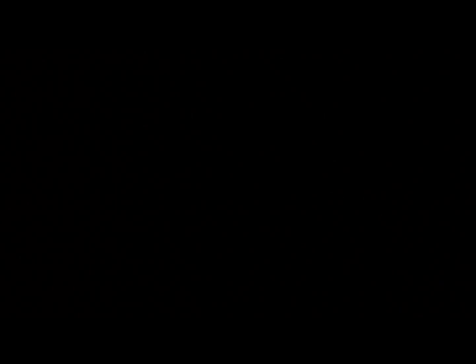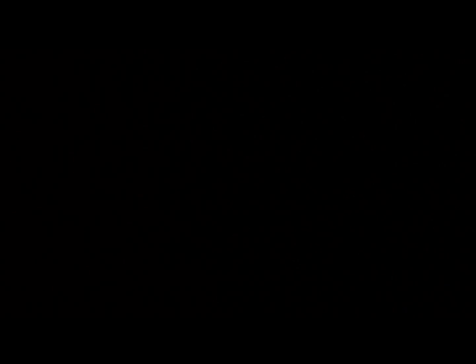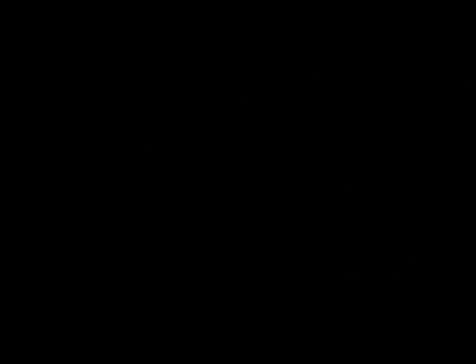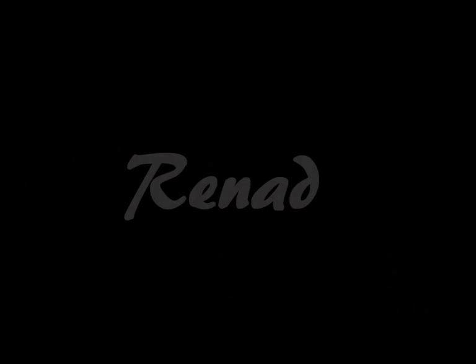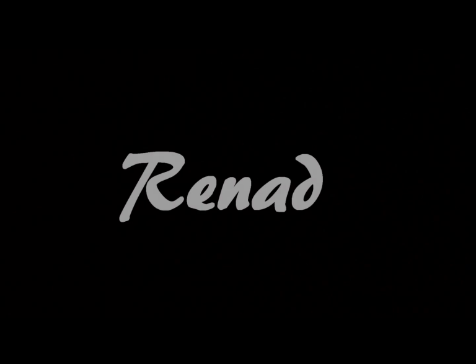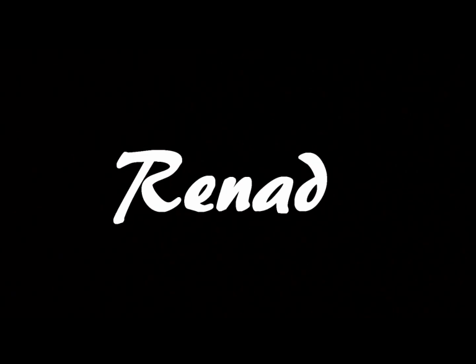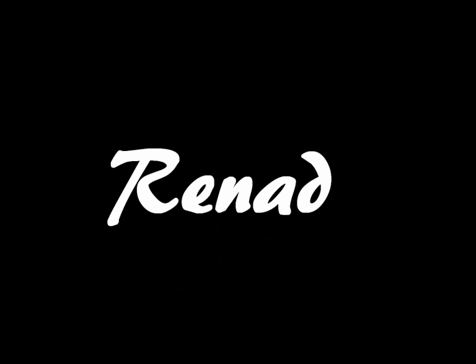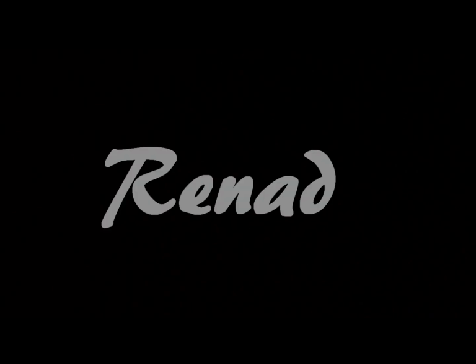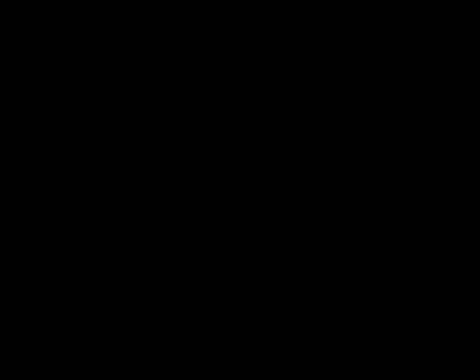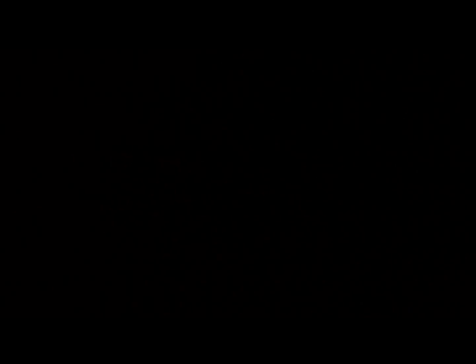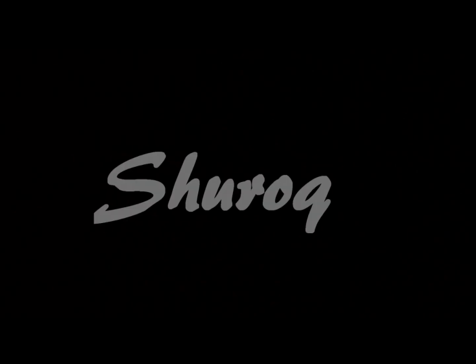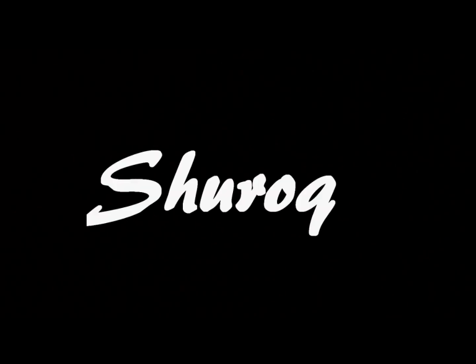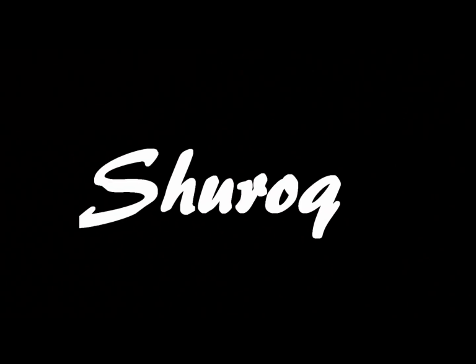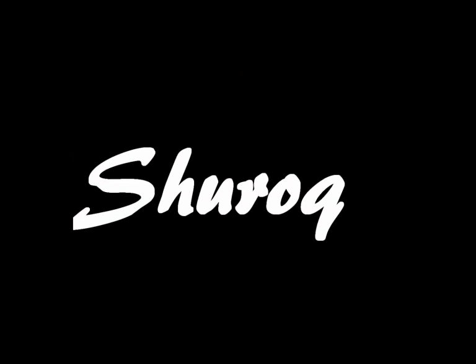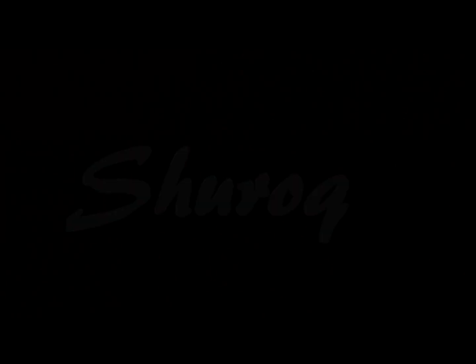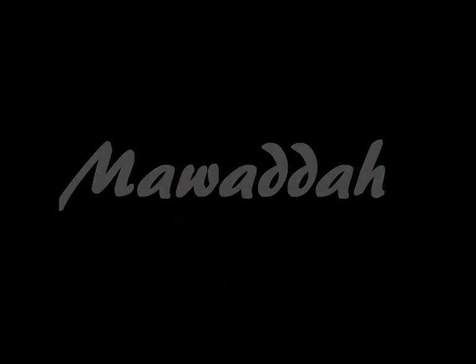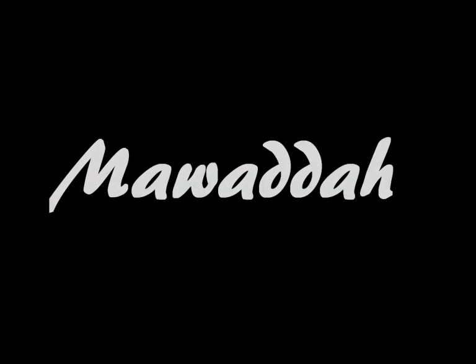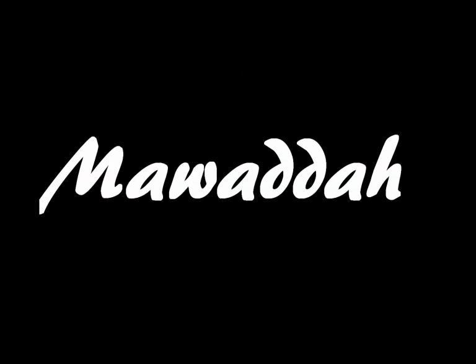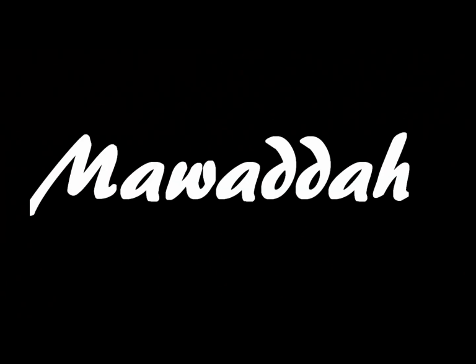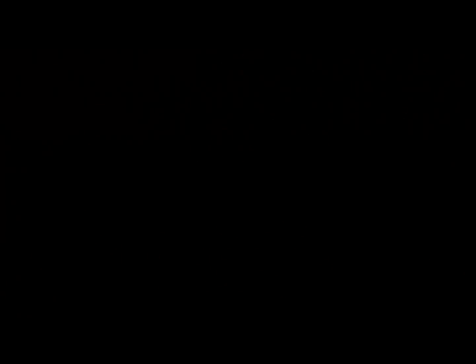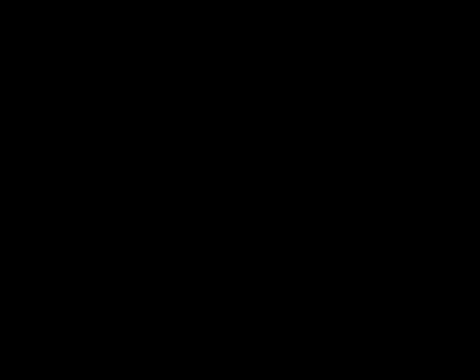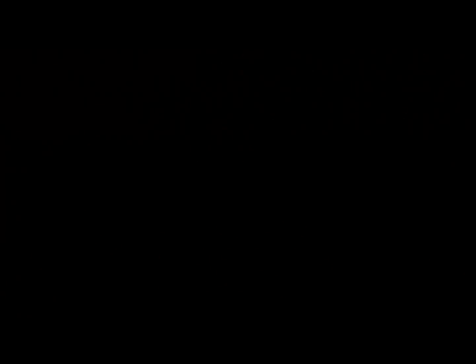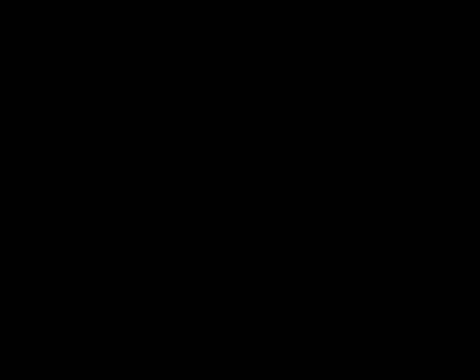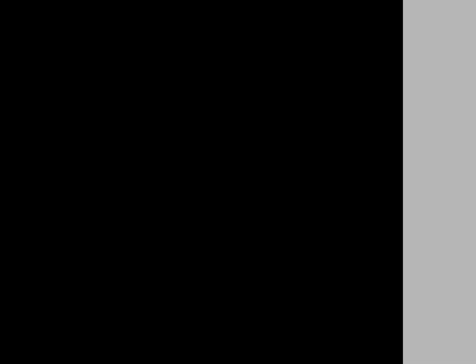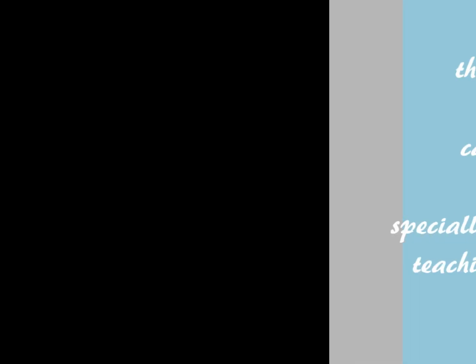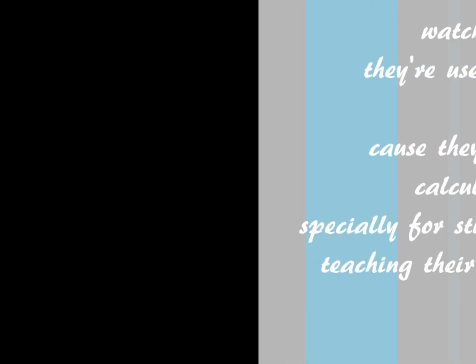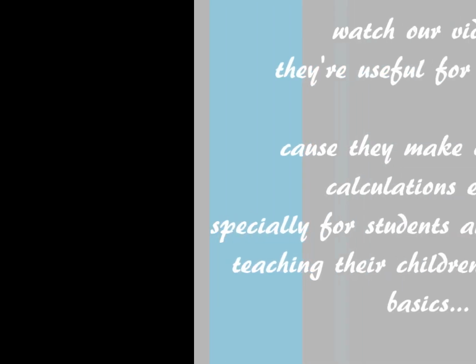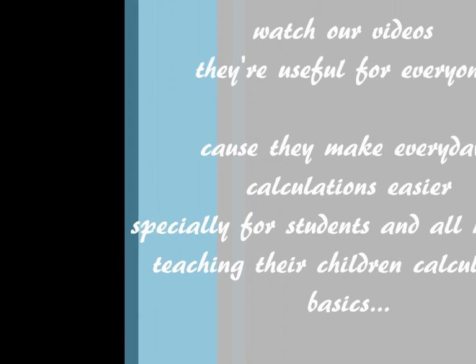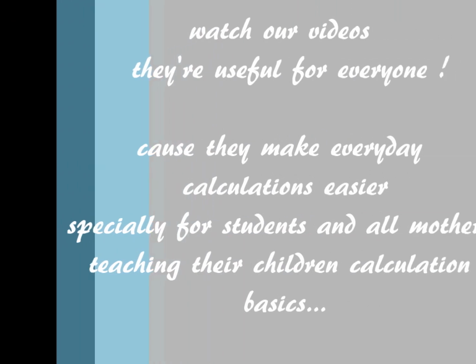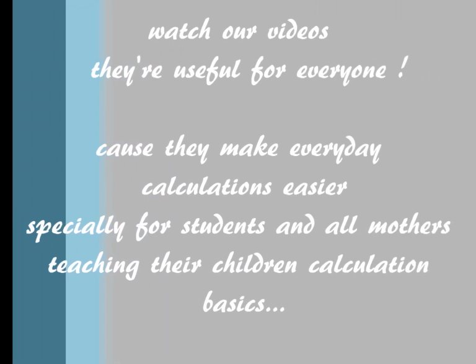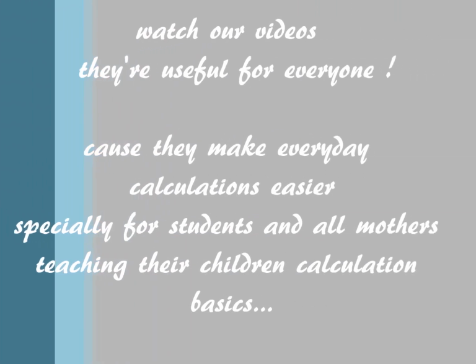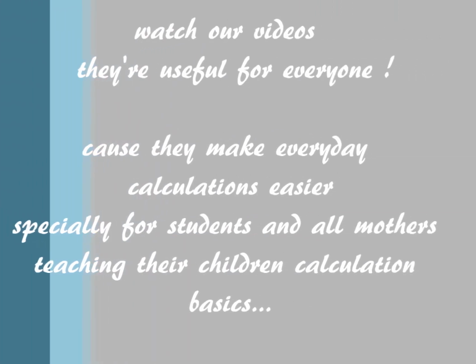Hello, I'm Rinad. I'm Shroo. And I'm Odda. Watch our videos because they are useful for everyone.